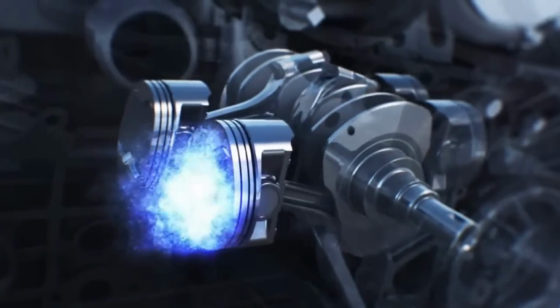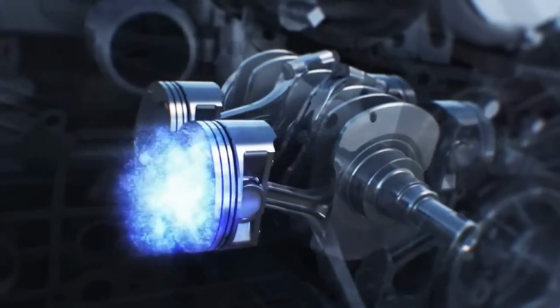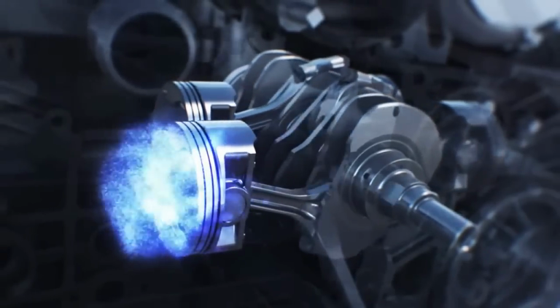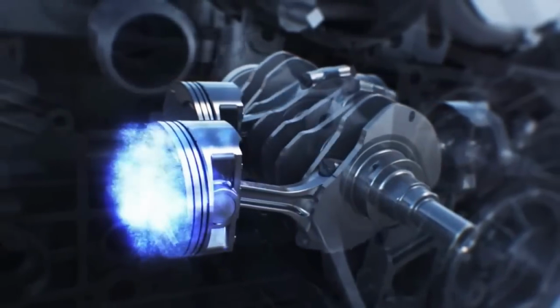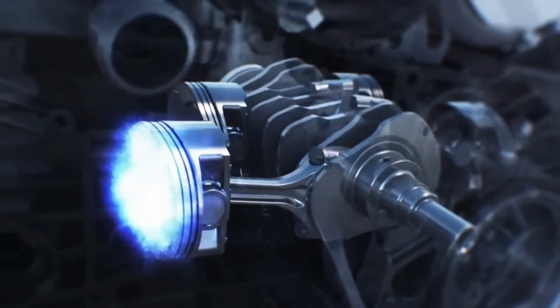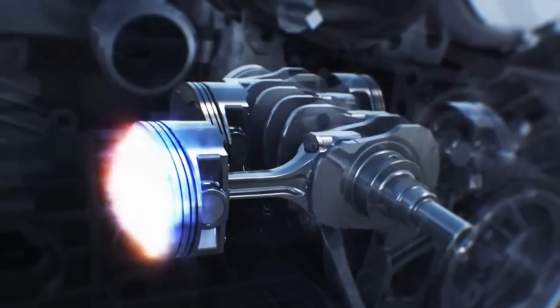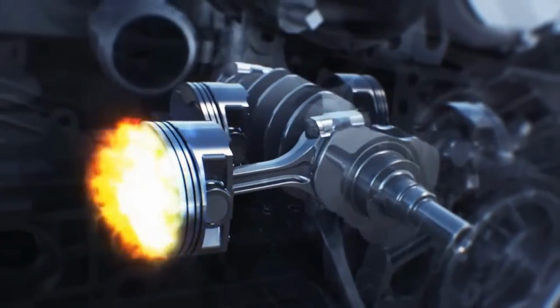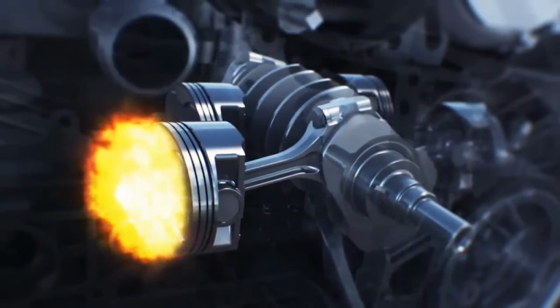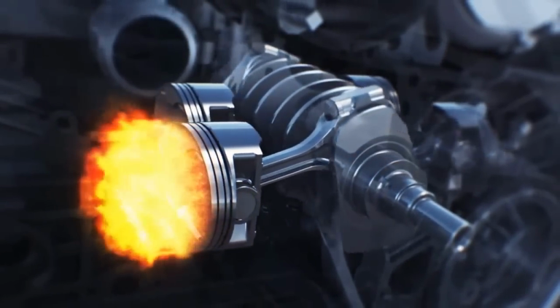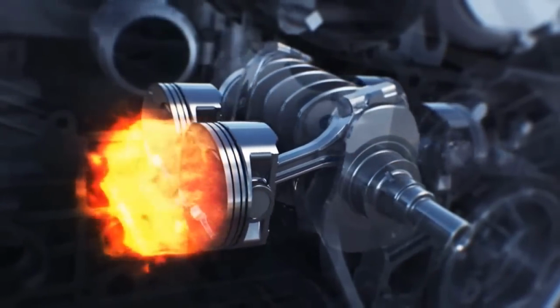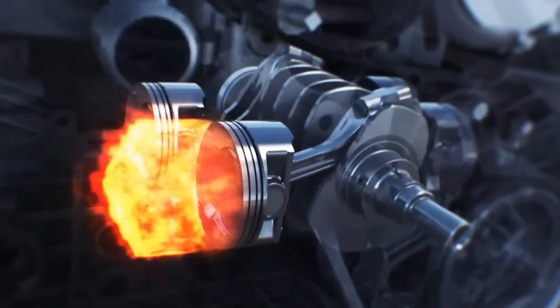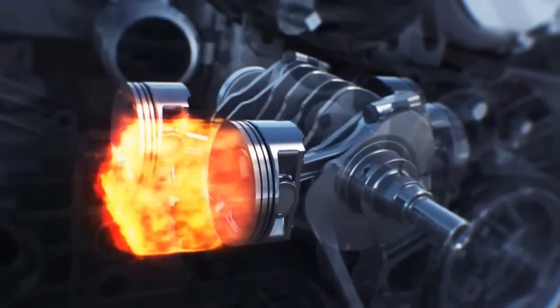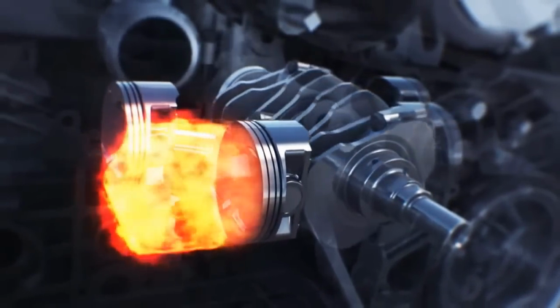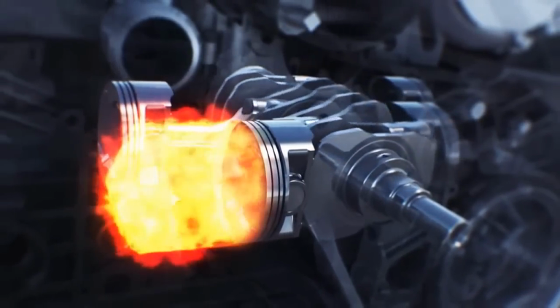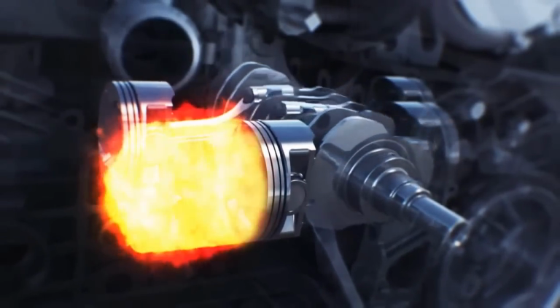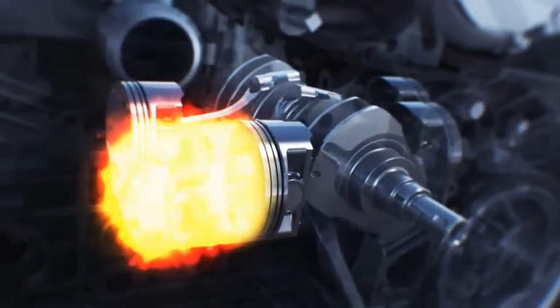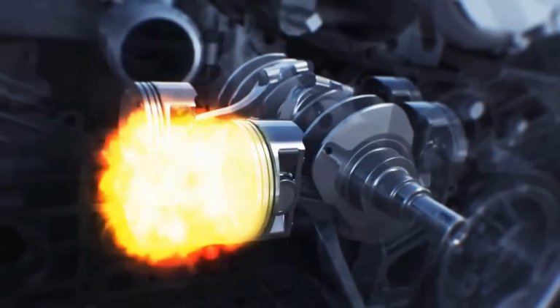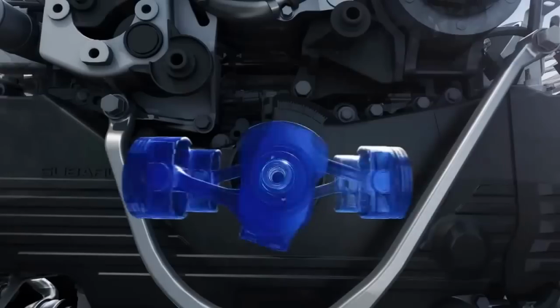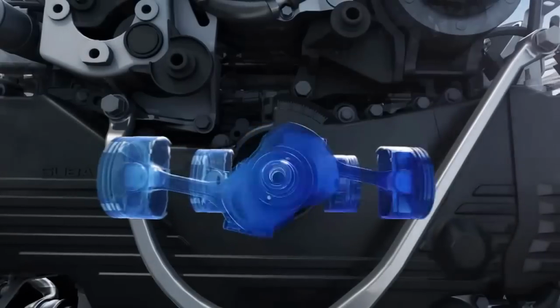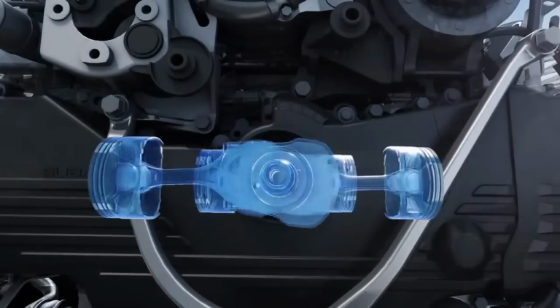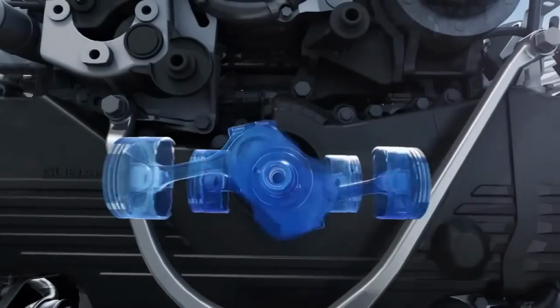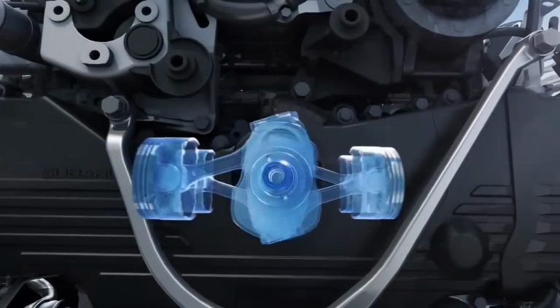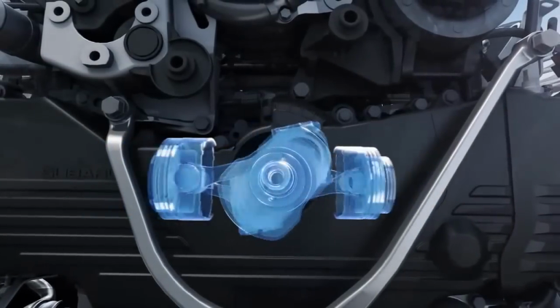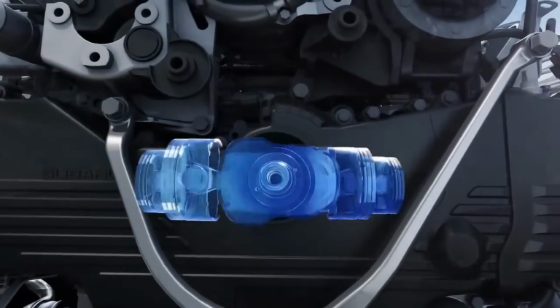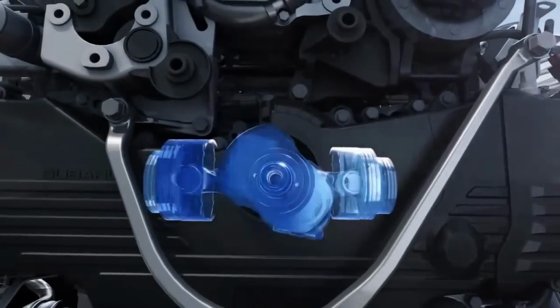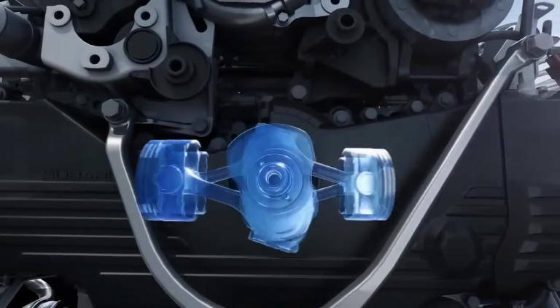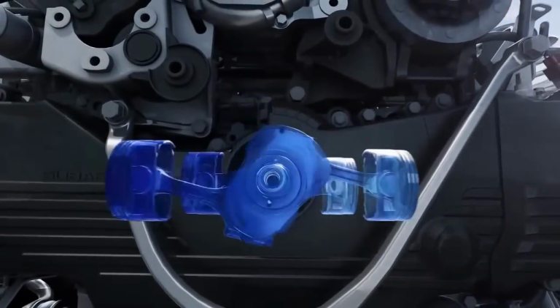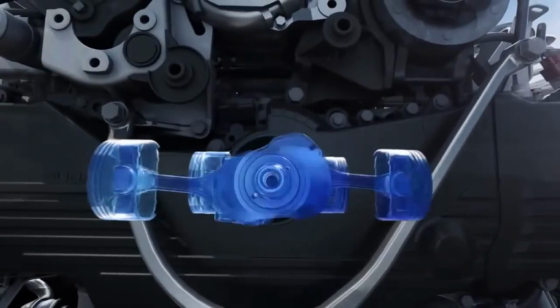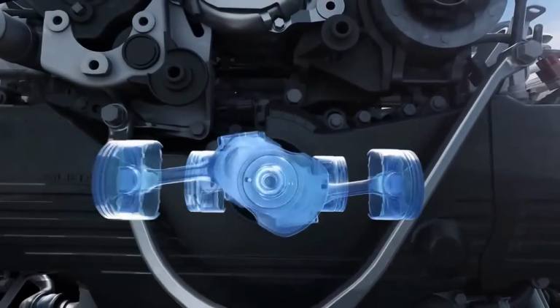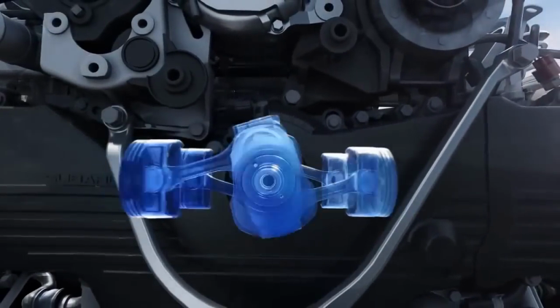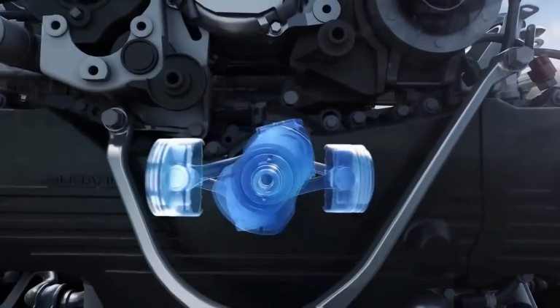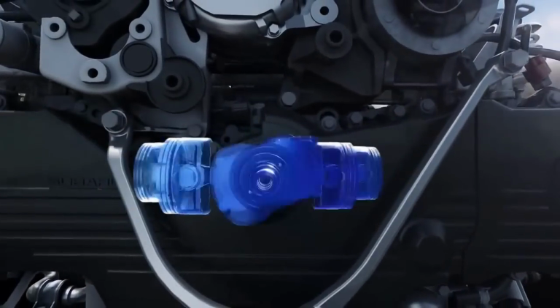Each time a piston fires, the motion of the opposite piston helps cancel out vibration. You don't have to sacrifice comfort for powerful performance.